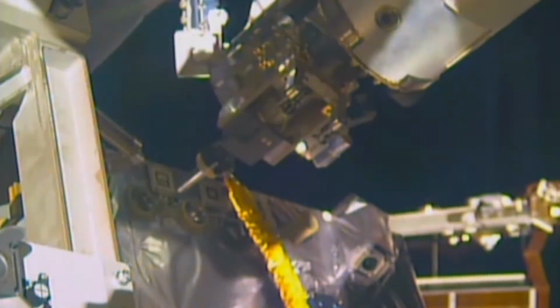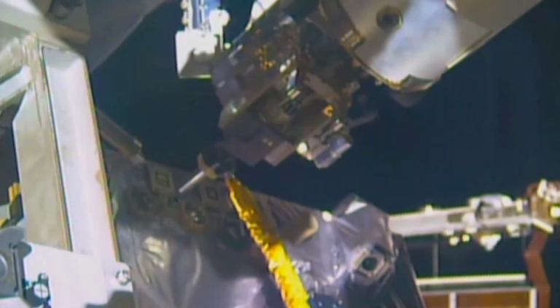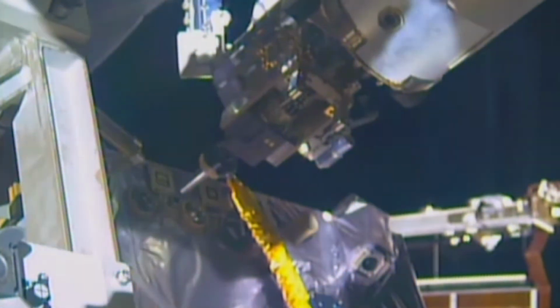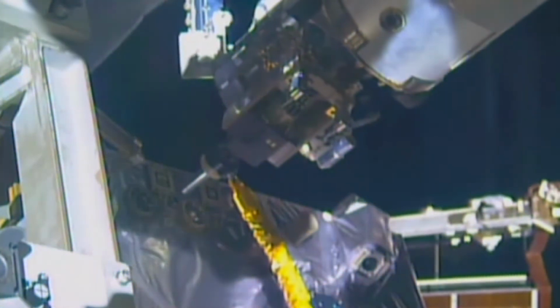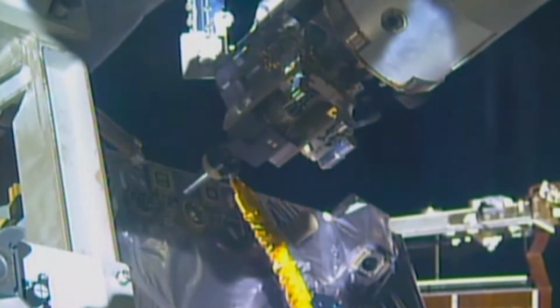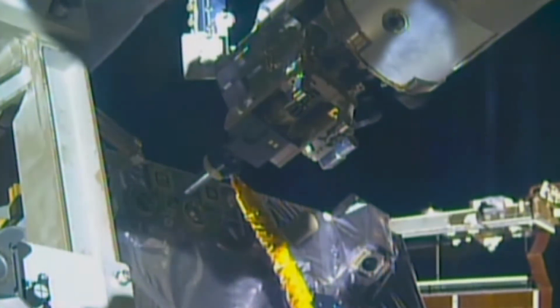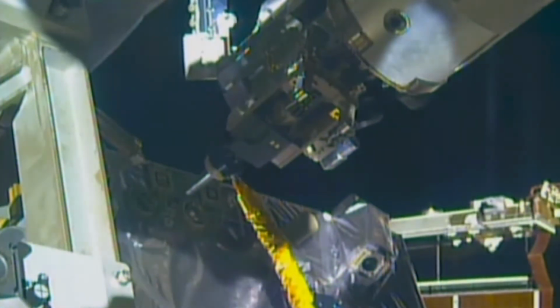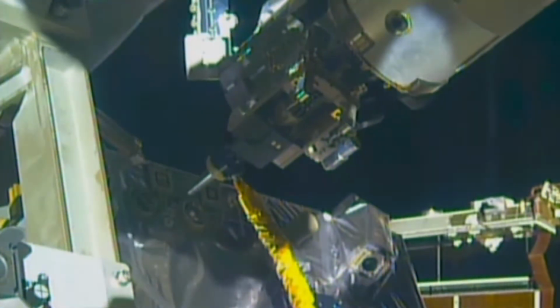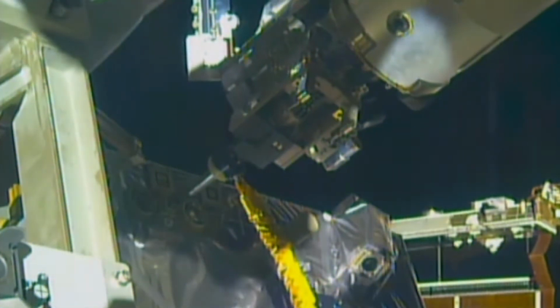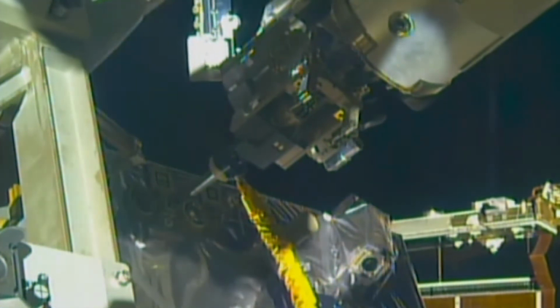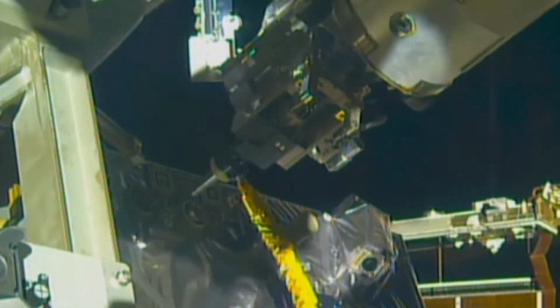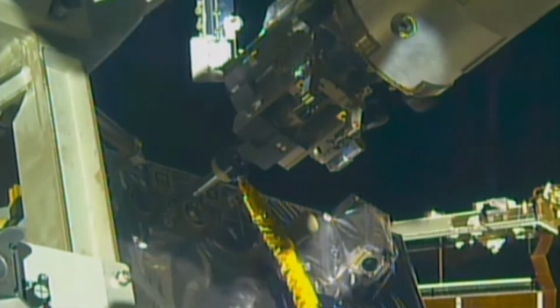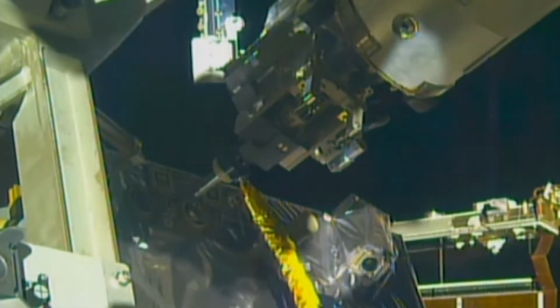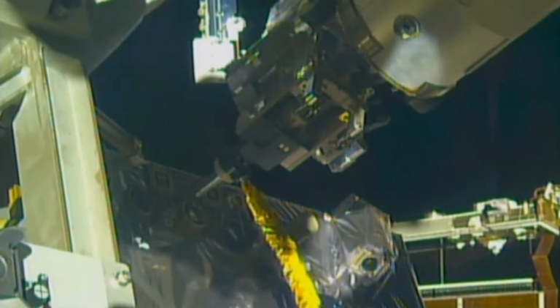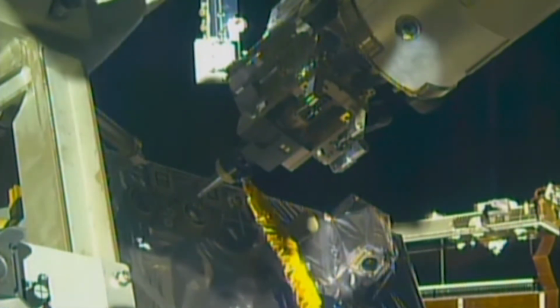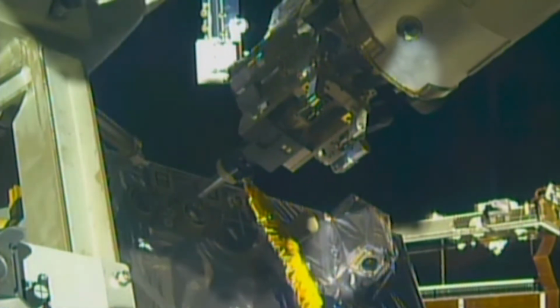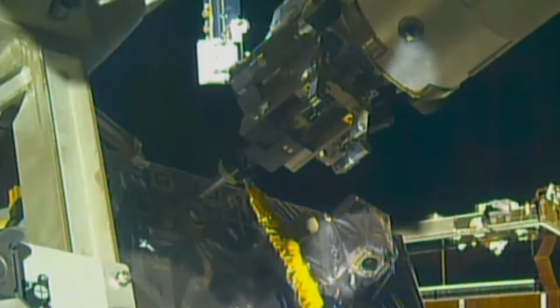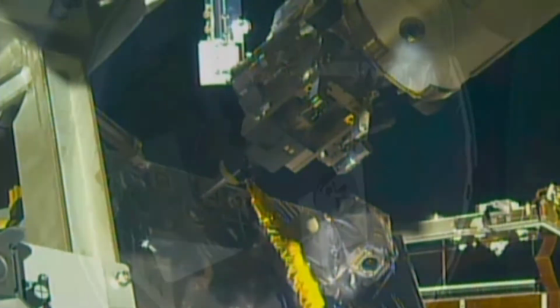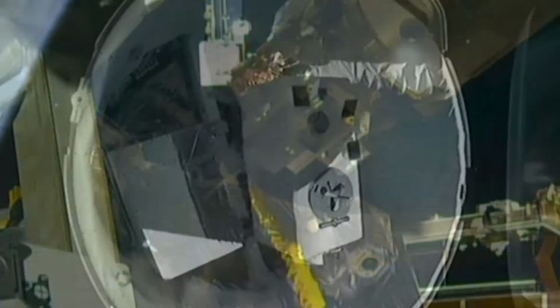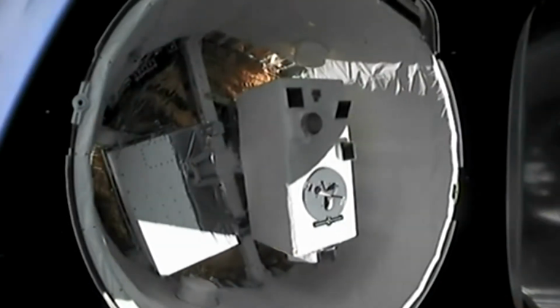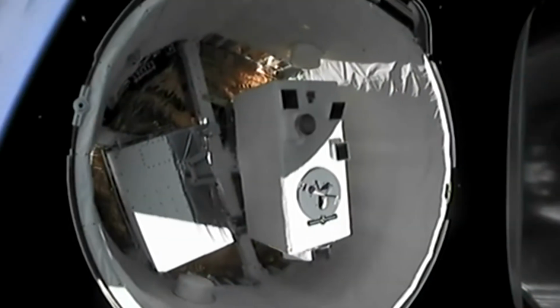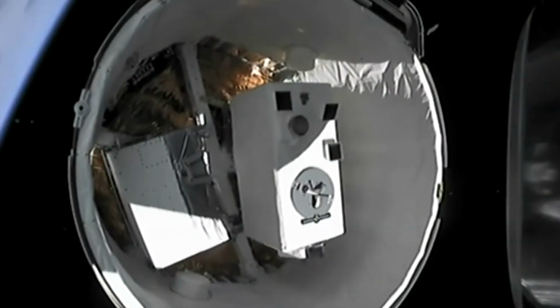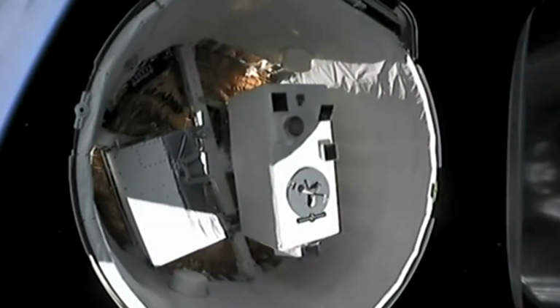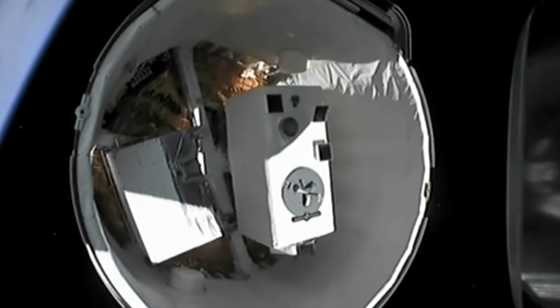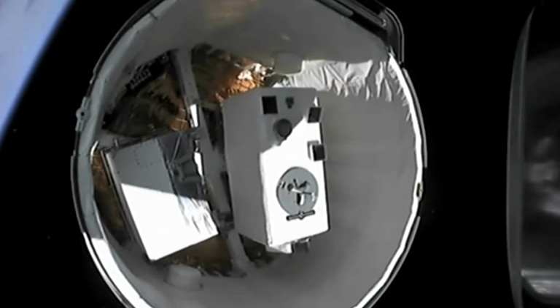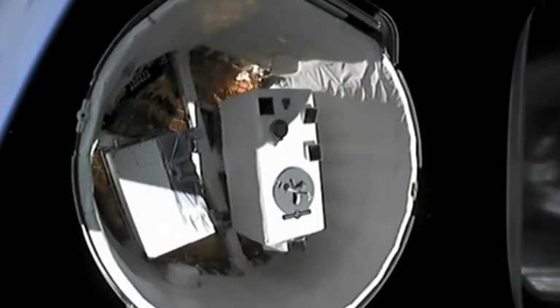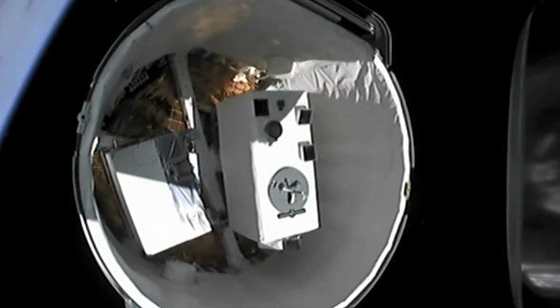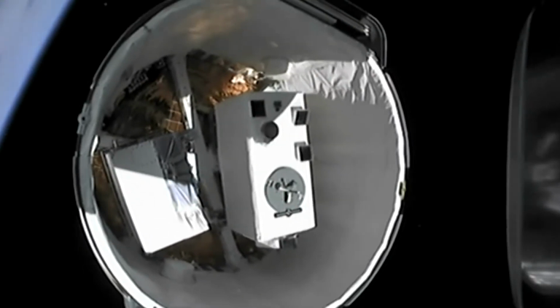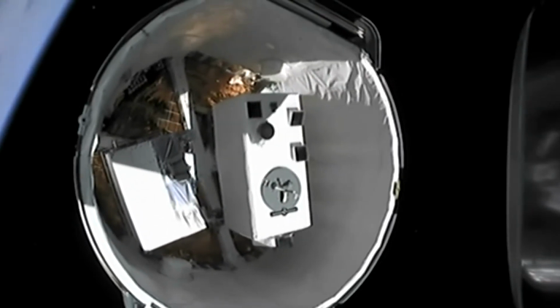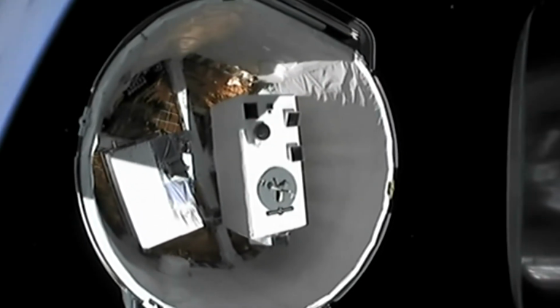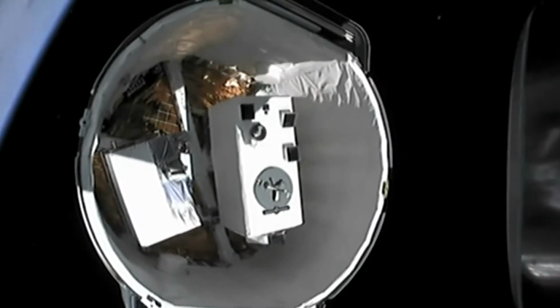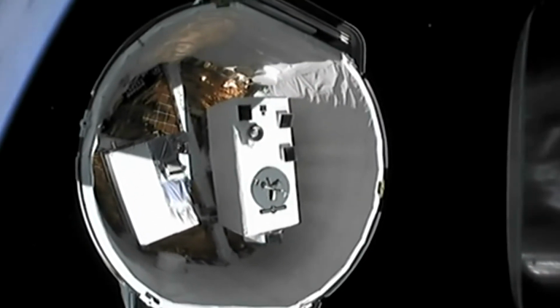First, we sent the RRM-3 payload and its three main tools to Space Station, where astronauts assembled the parts.